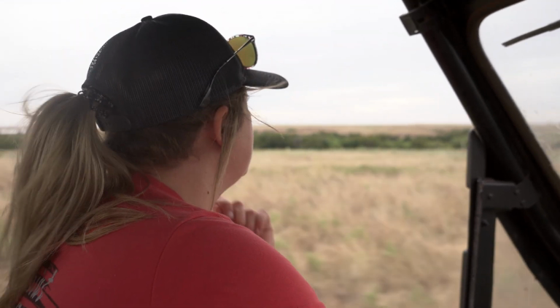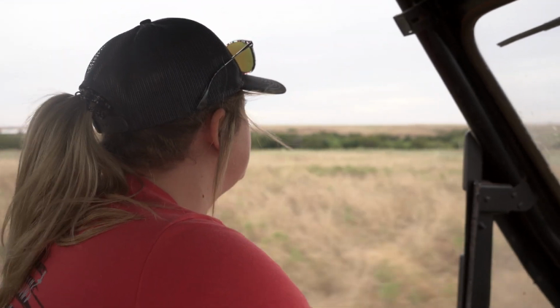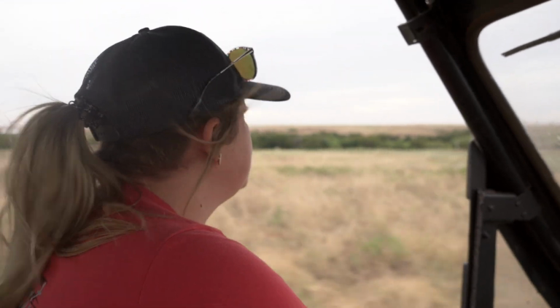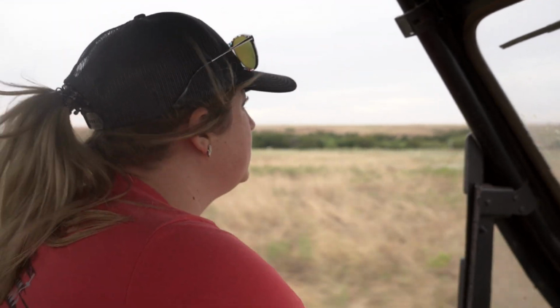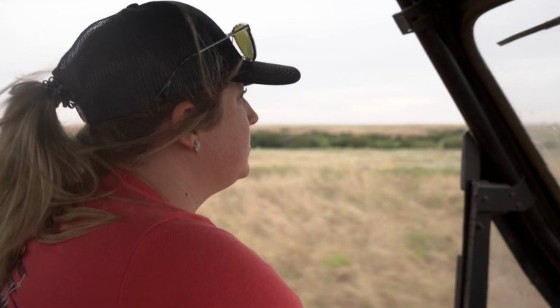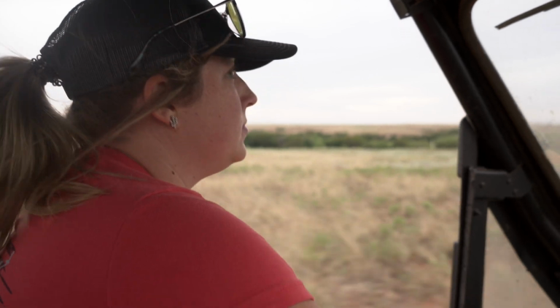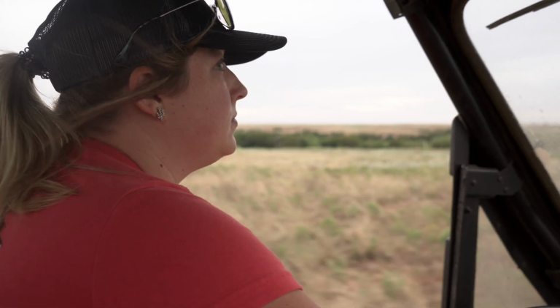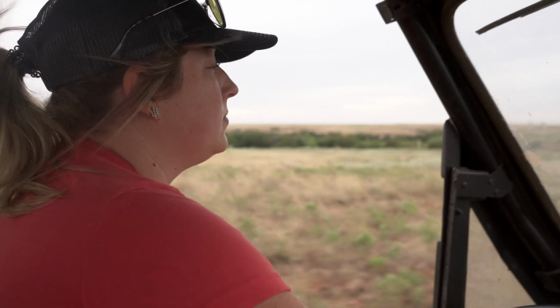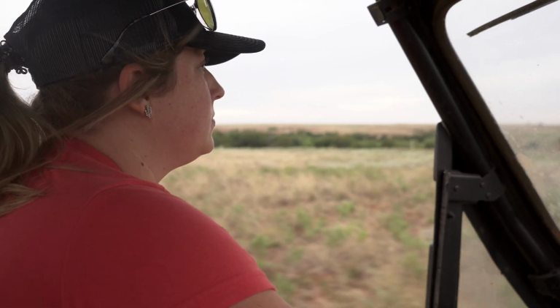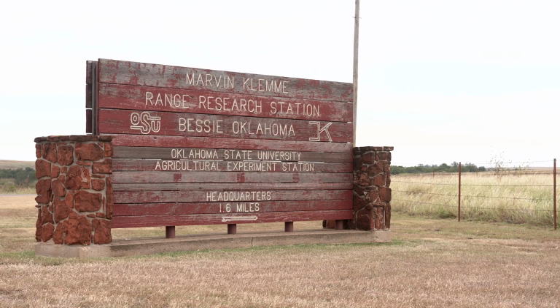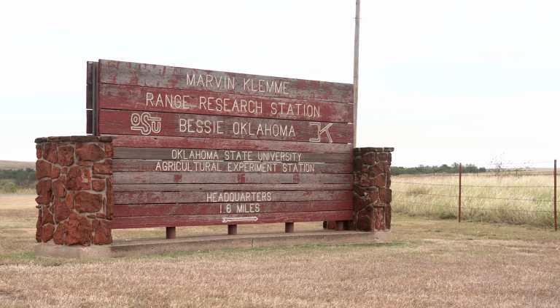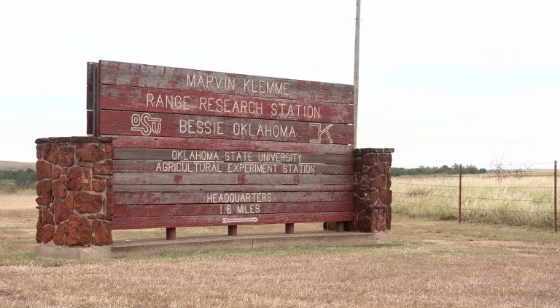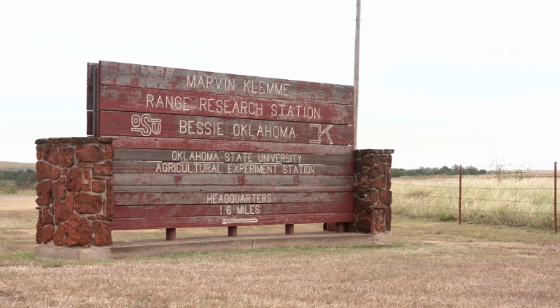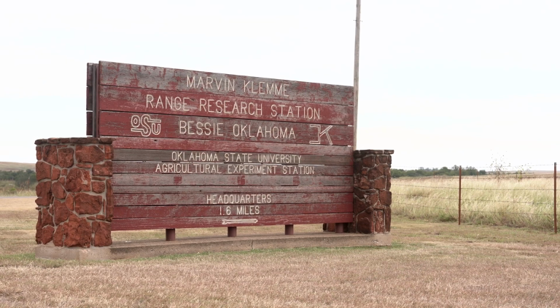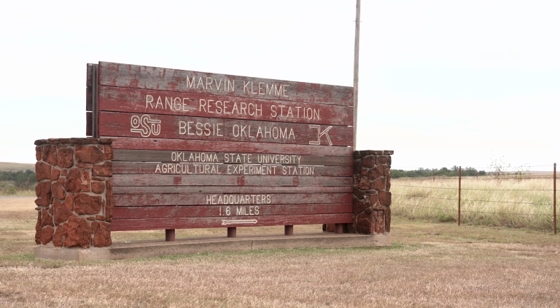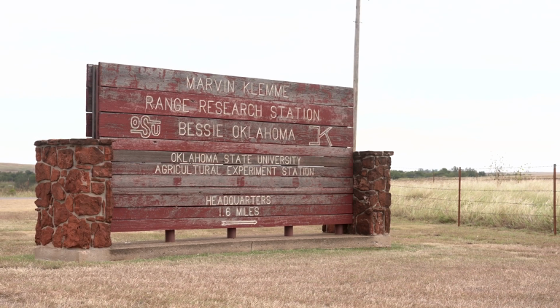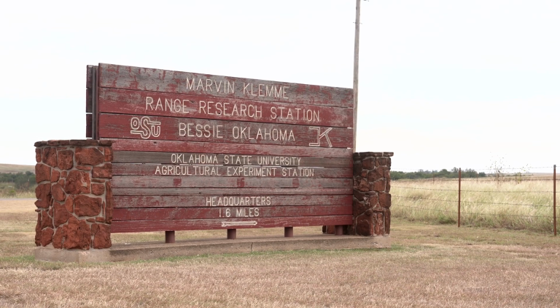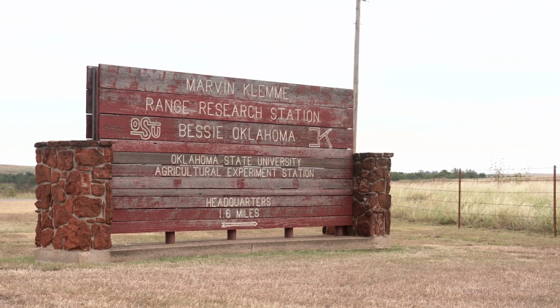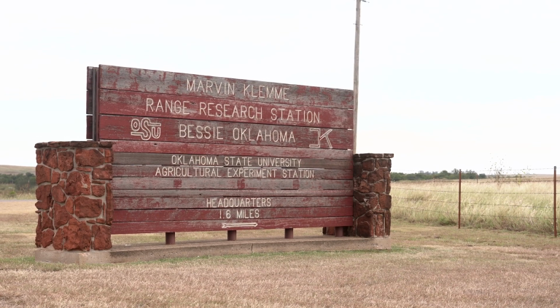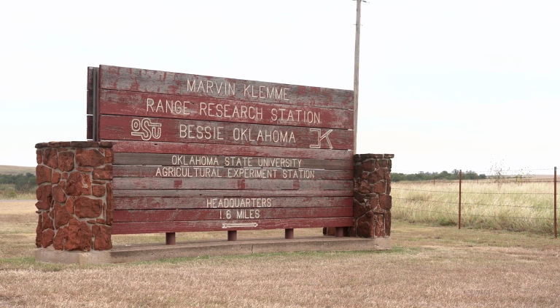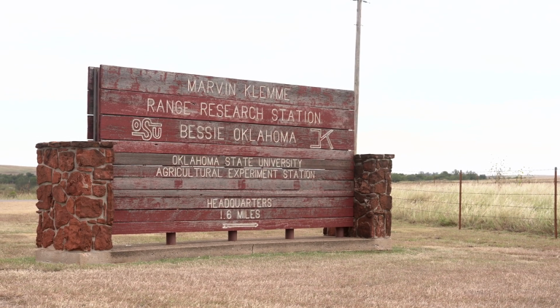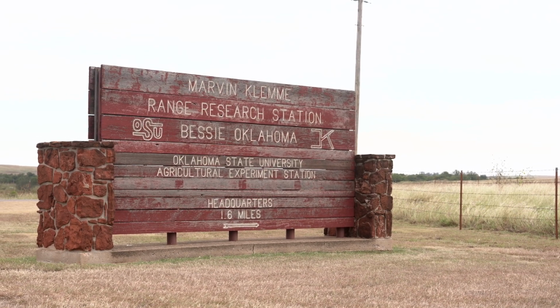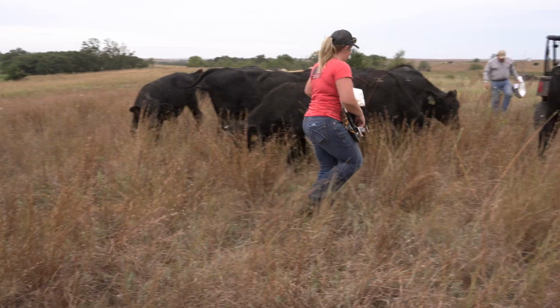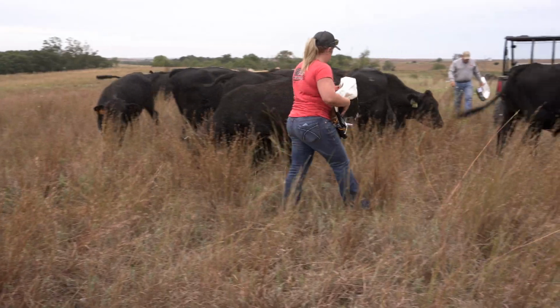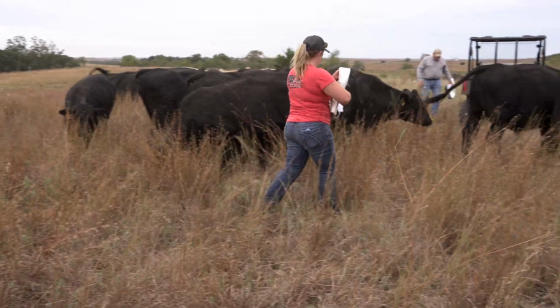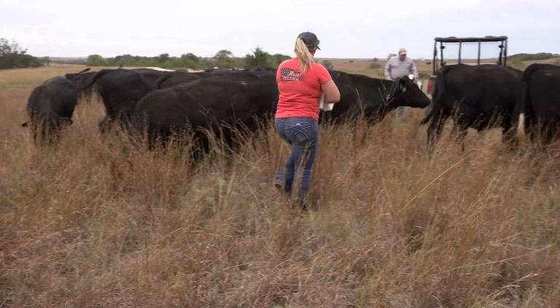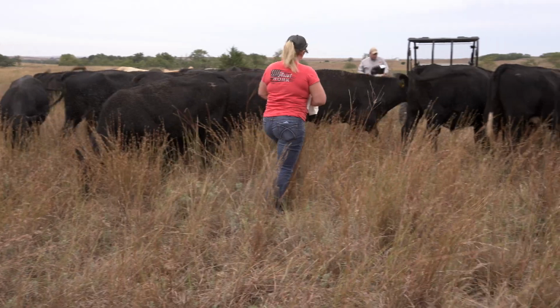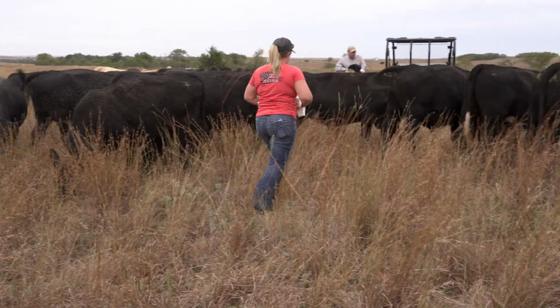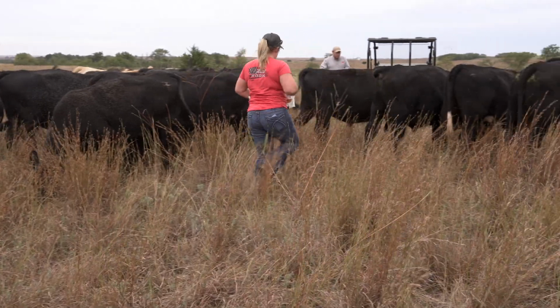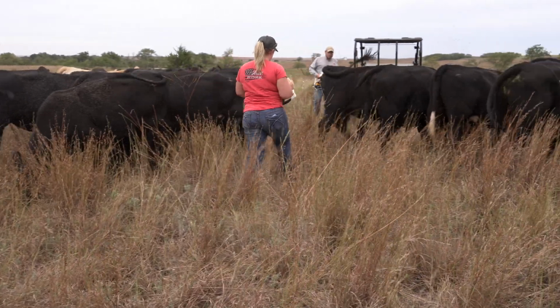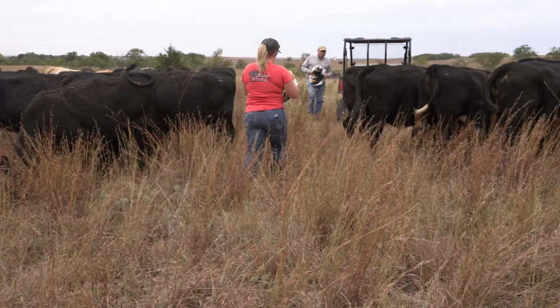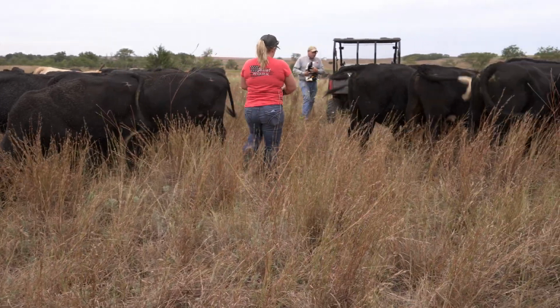We are at the Marvin Clemmie Research Range out here in Bessie, Oklahoma, where I currently have some cattle on trial.